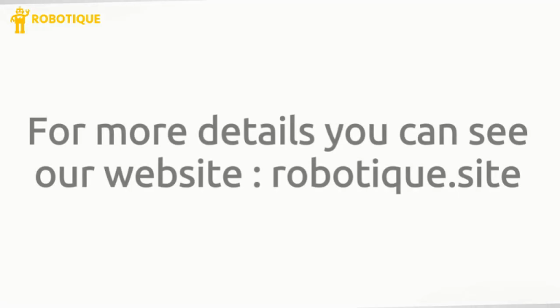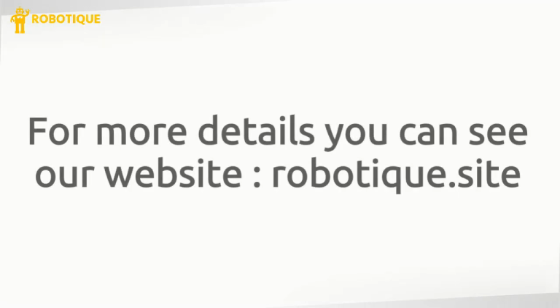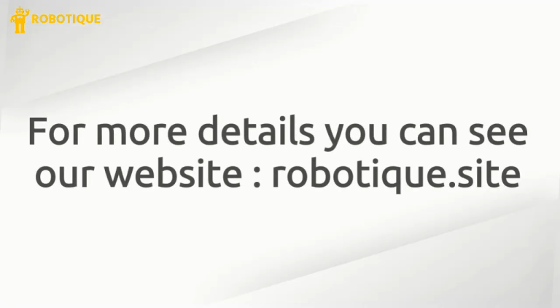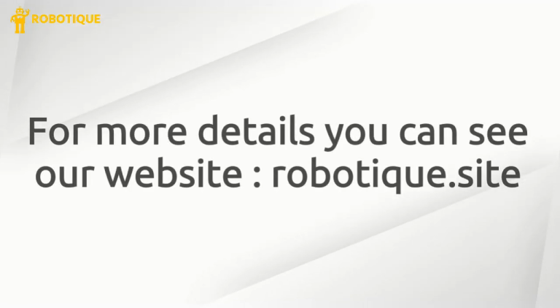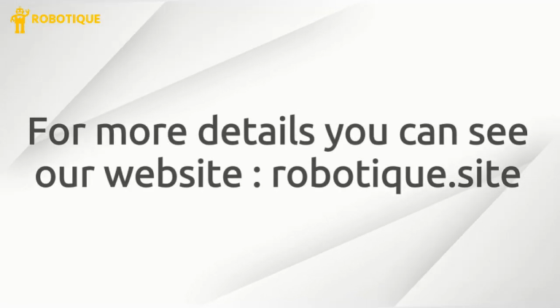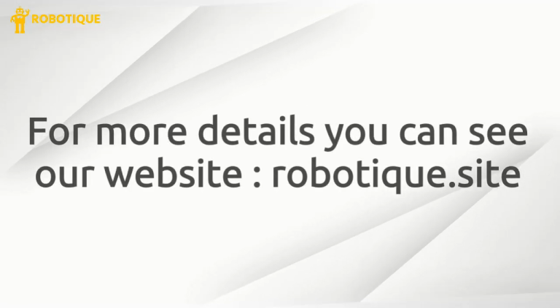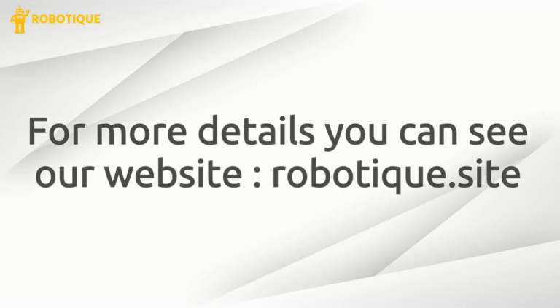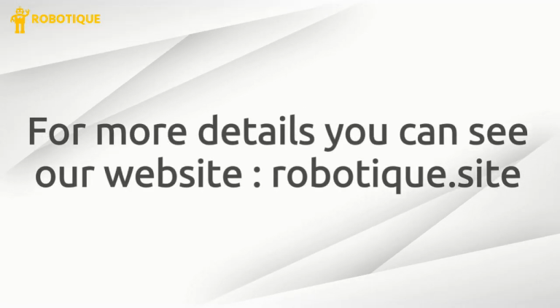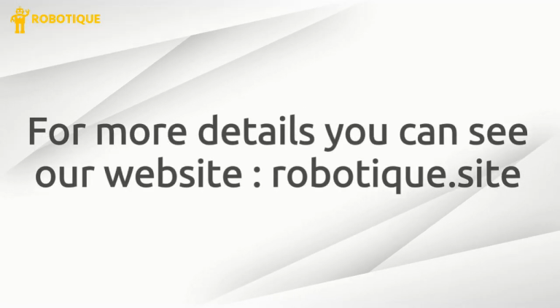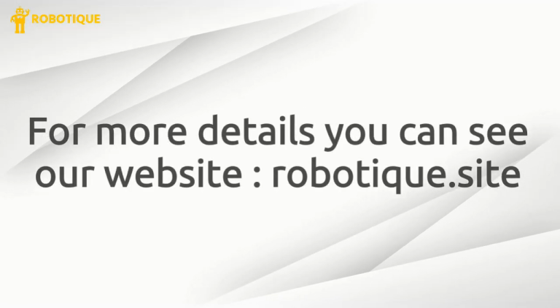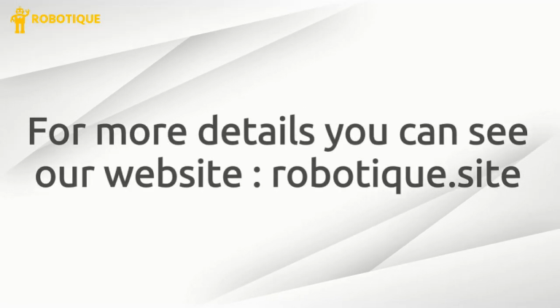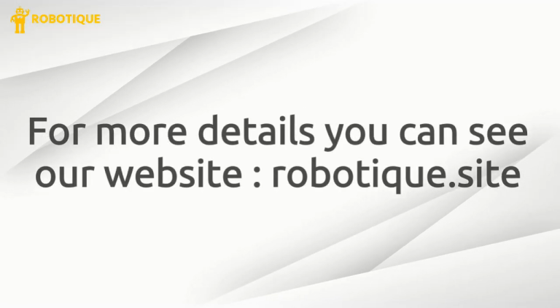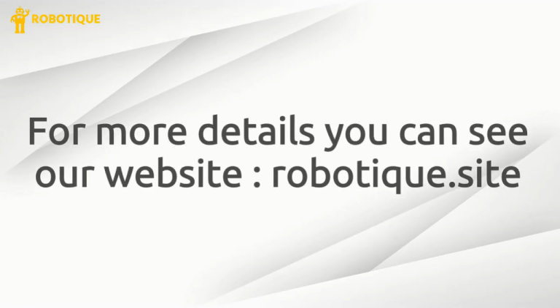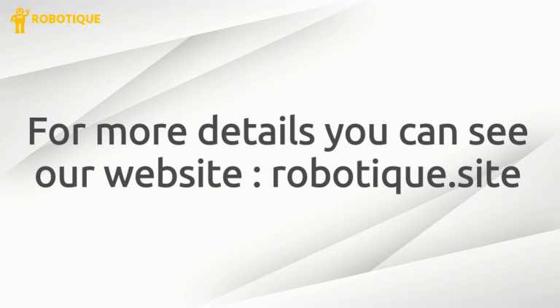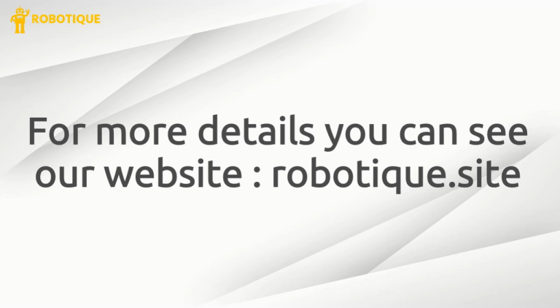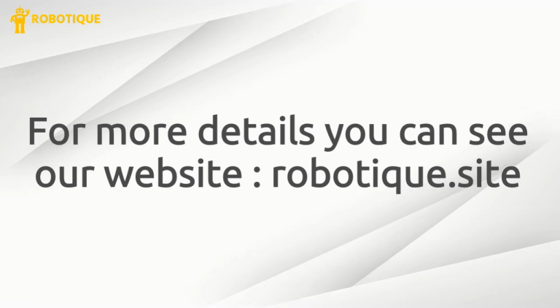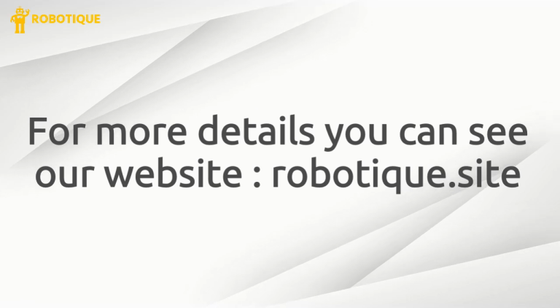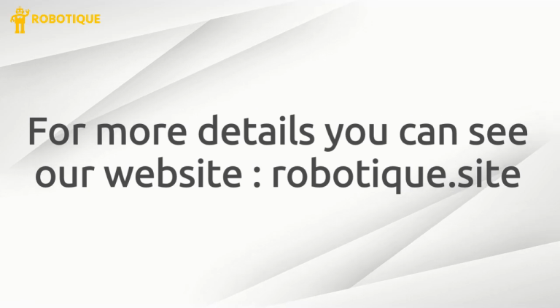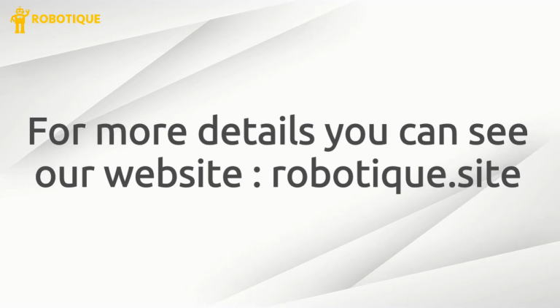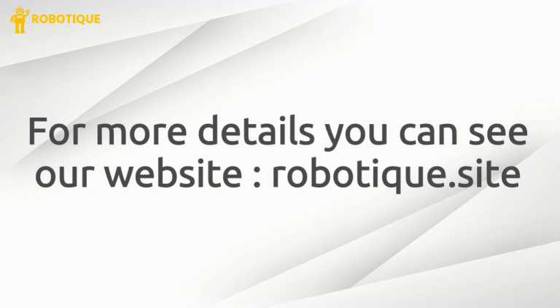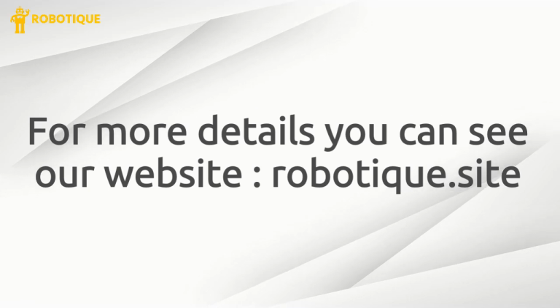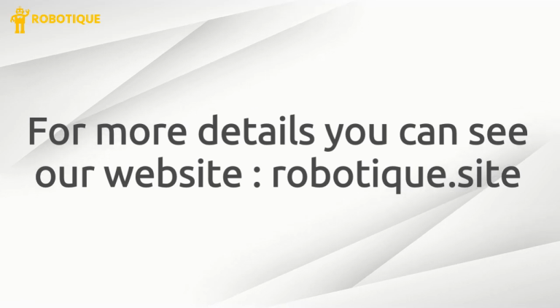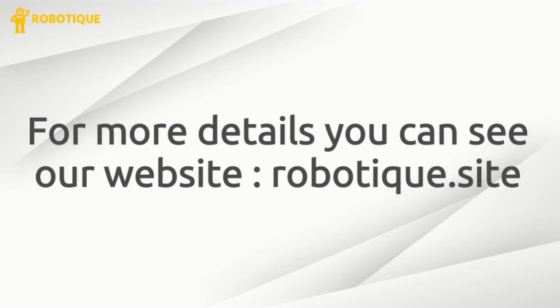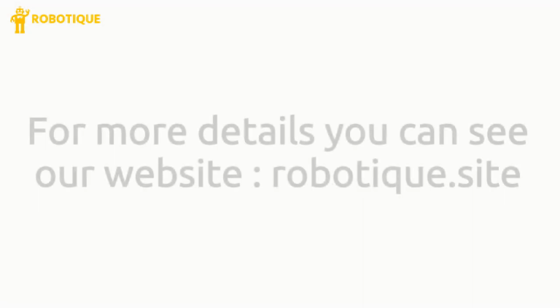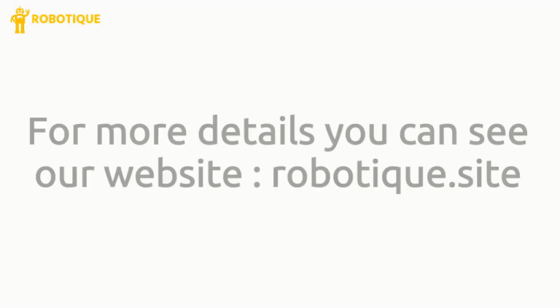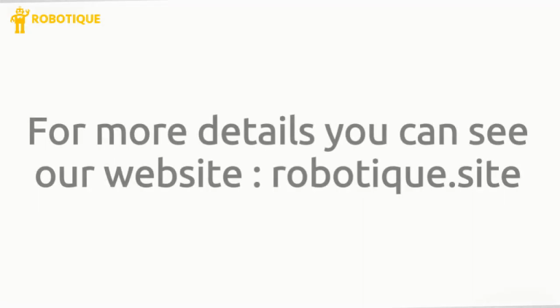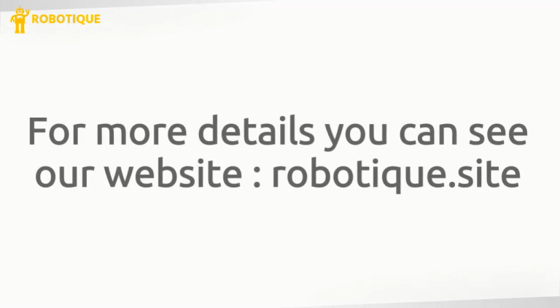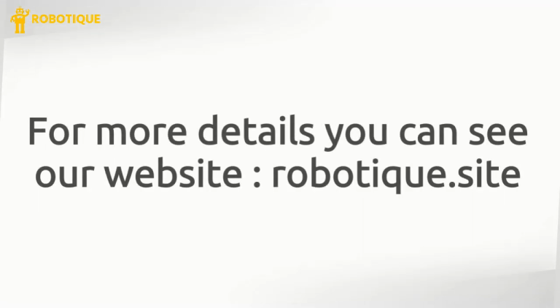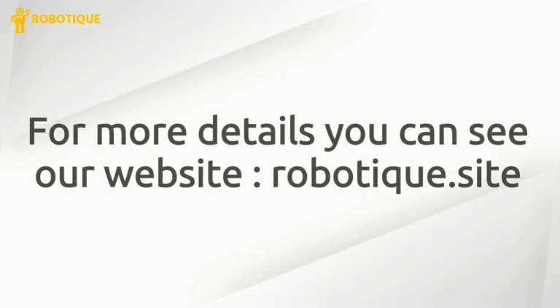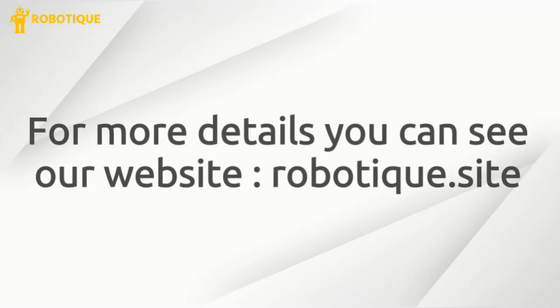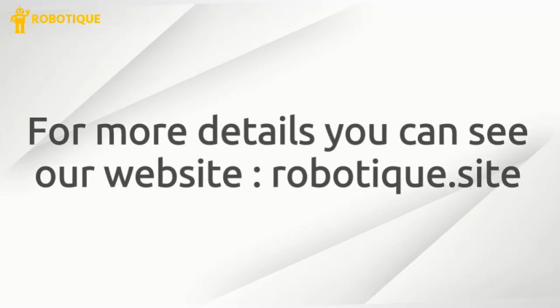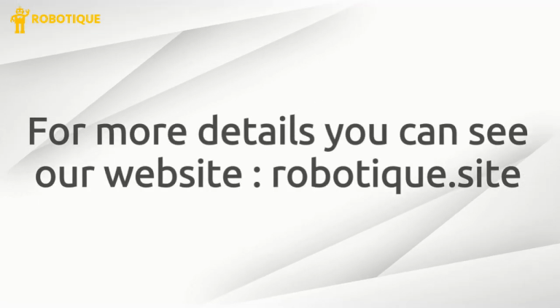For more details you can see our website, roboteek.site. Thank you for your attention.